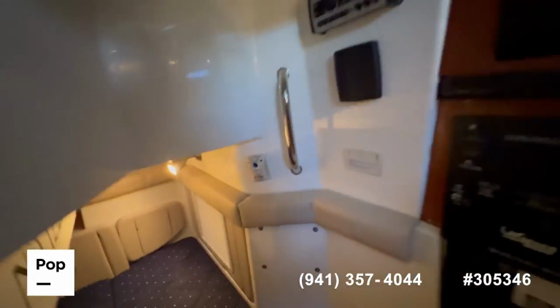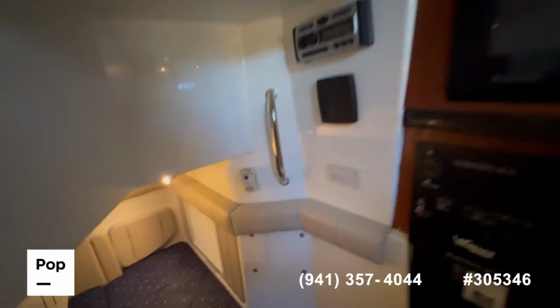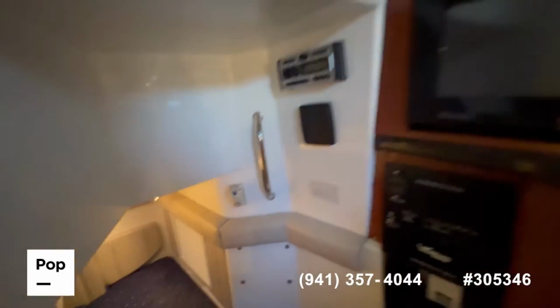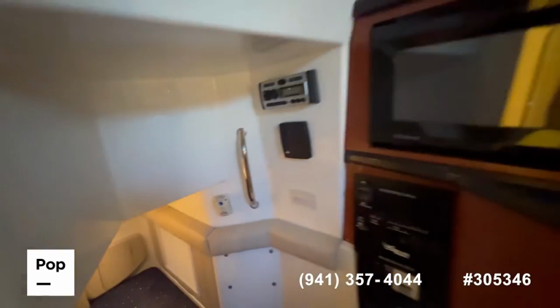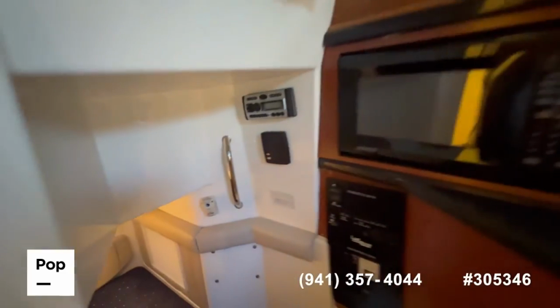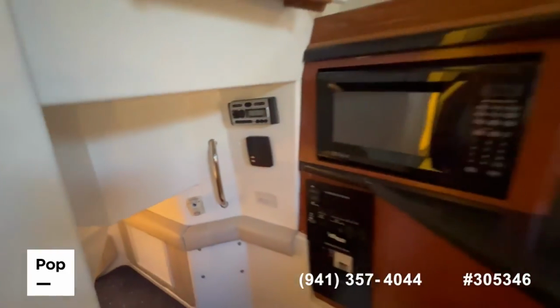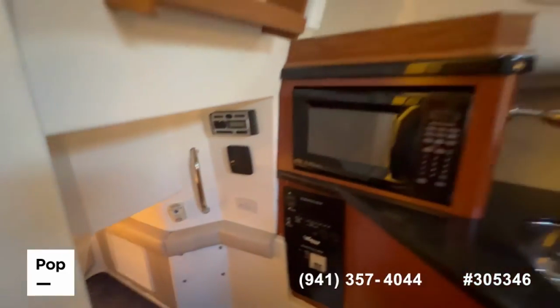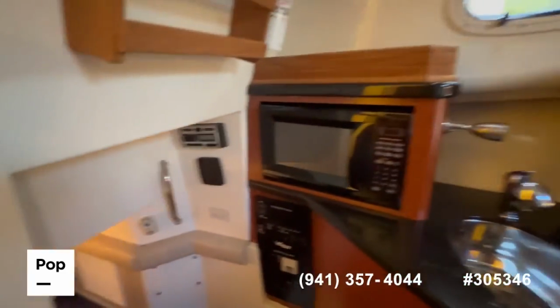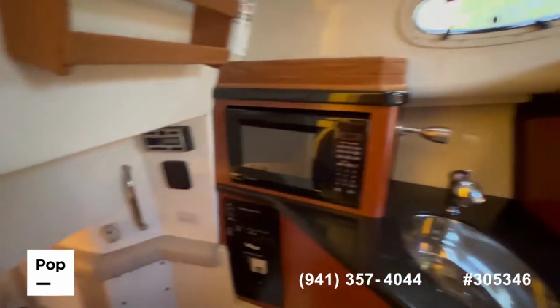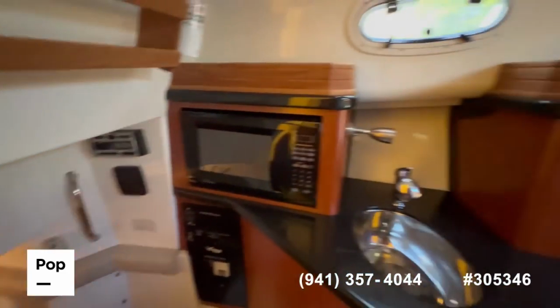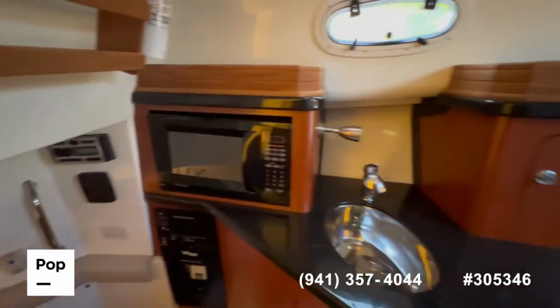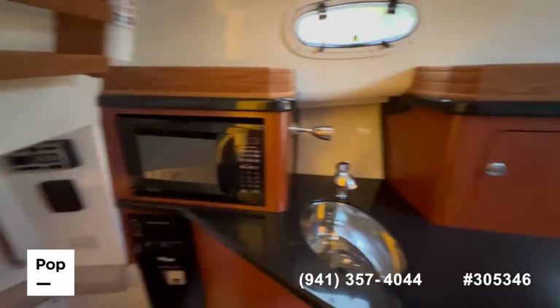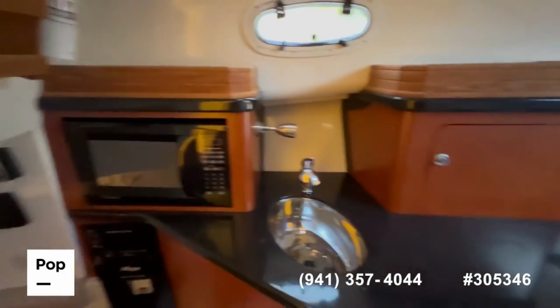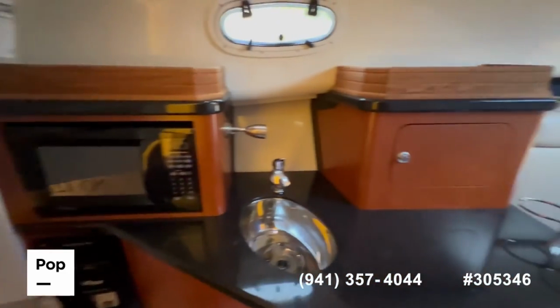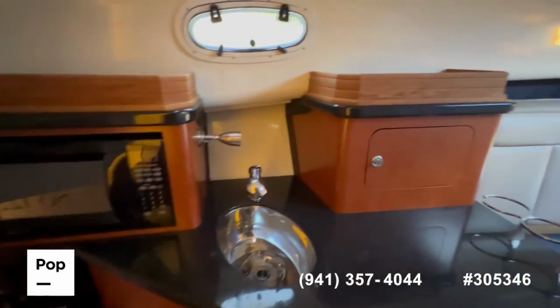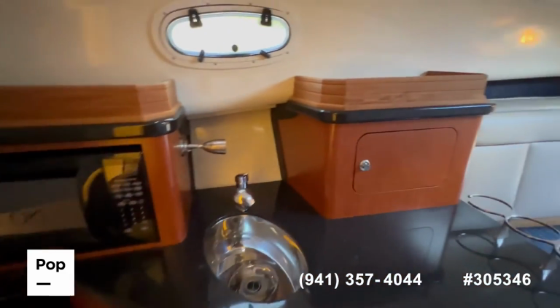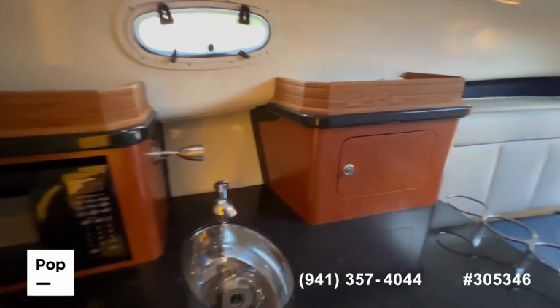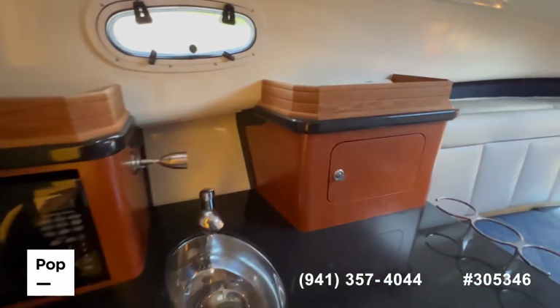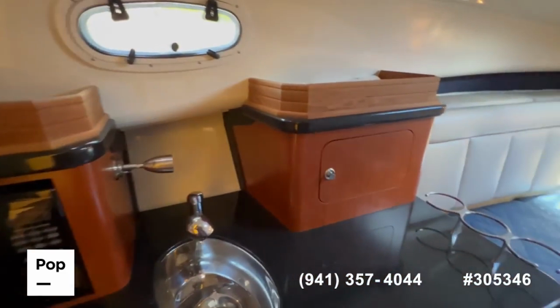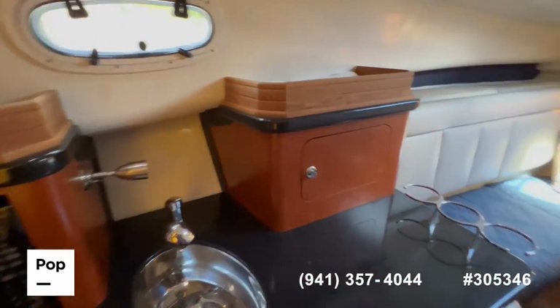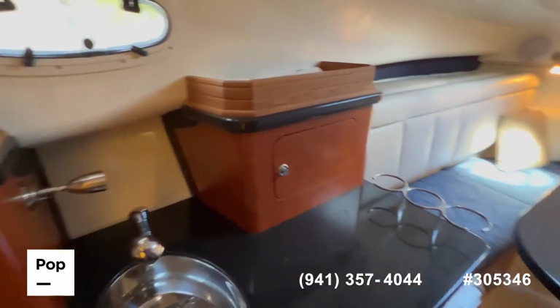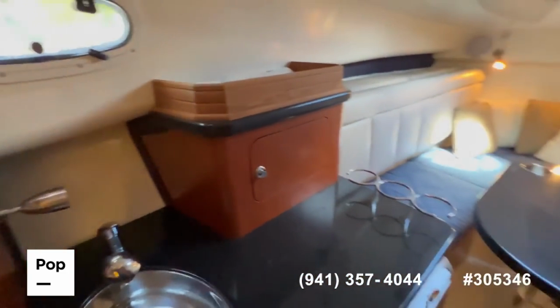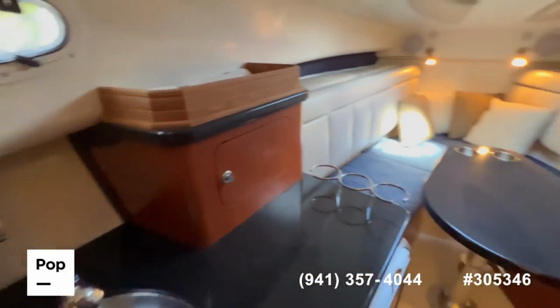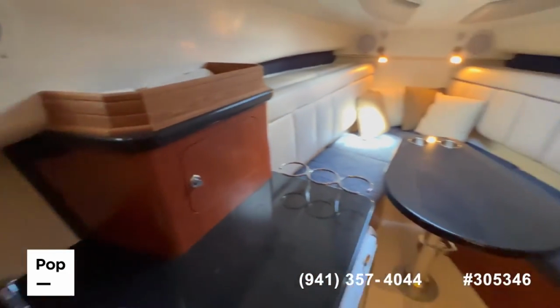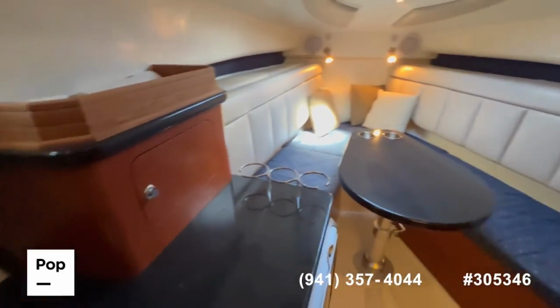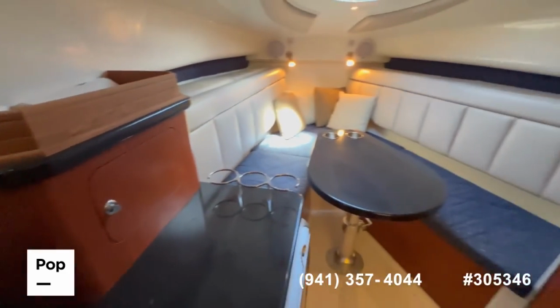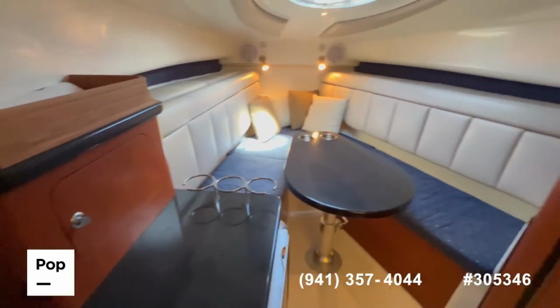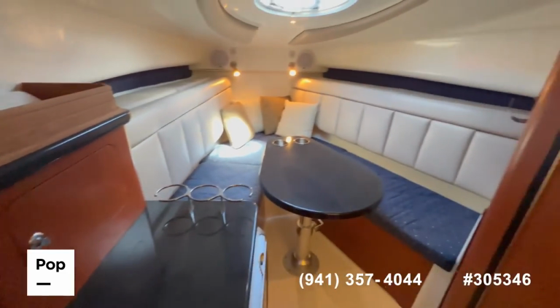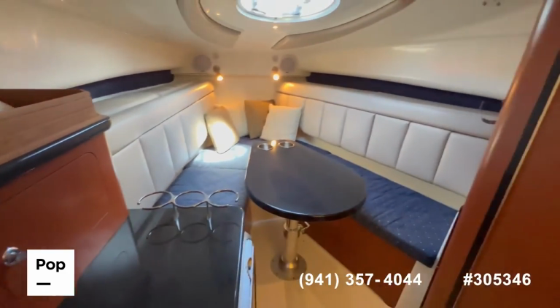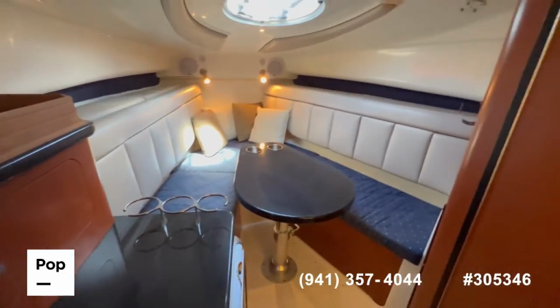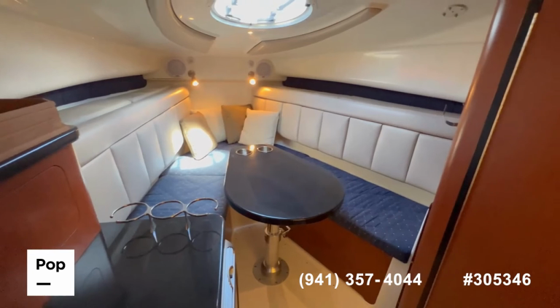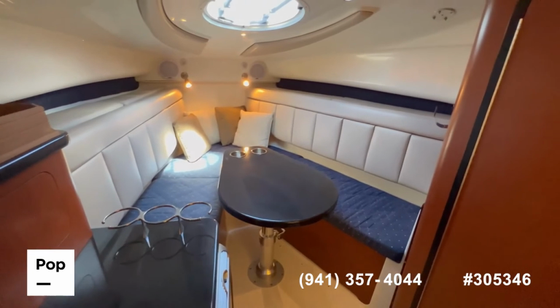If you have any questions about this boat, feel free to reach out. I hope you've enjoyed the tour — have a great day!